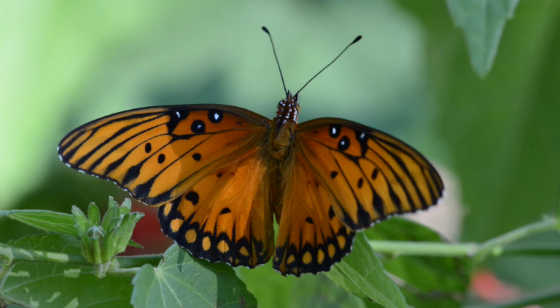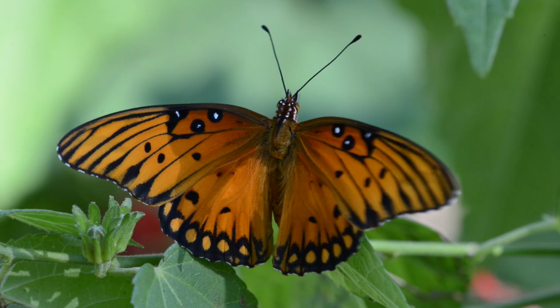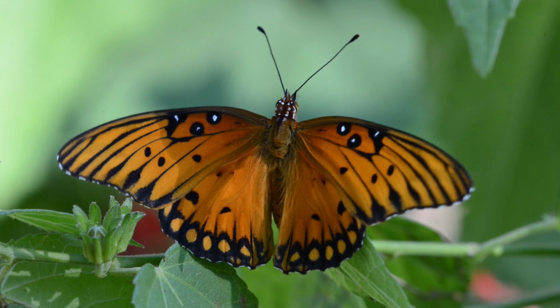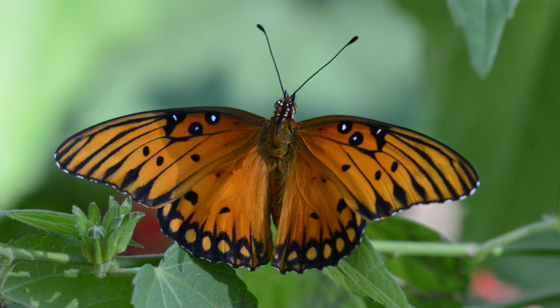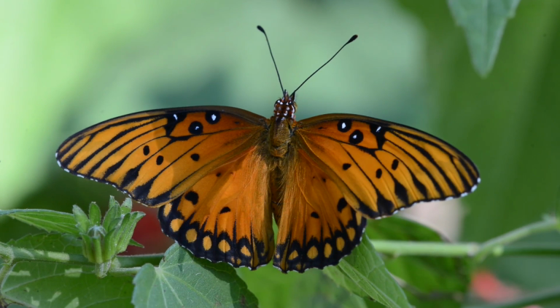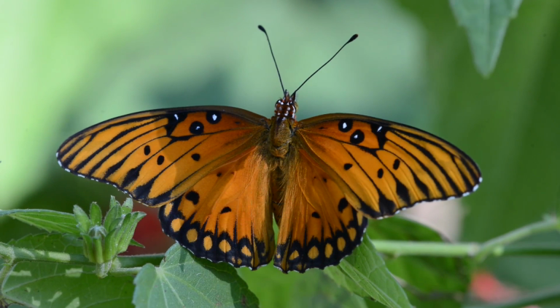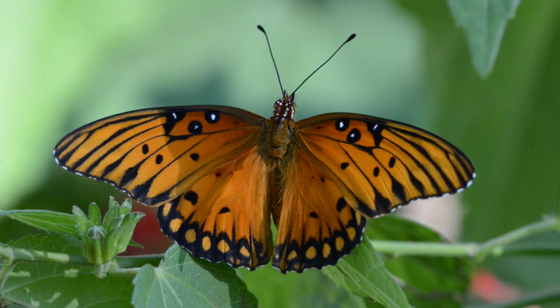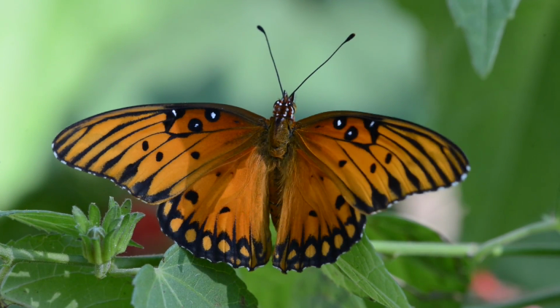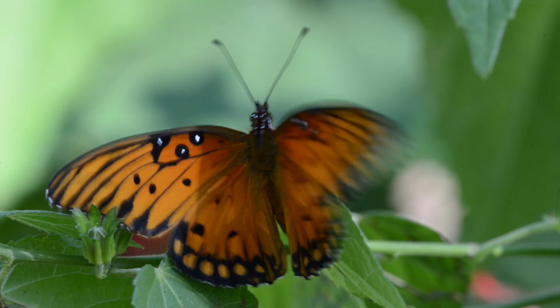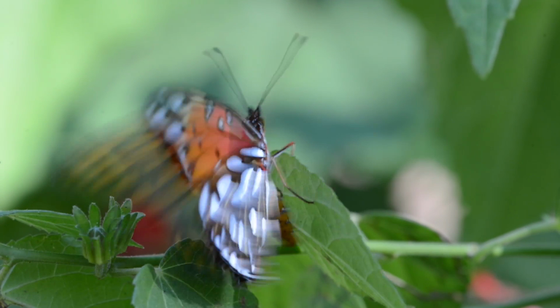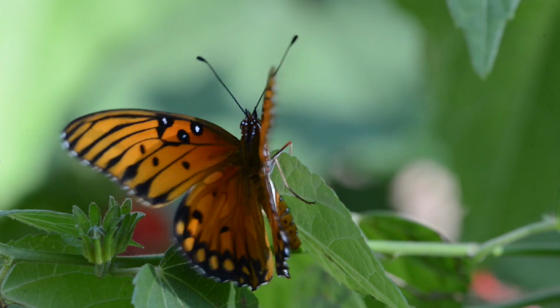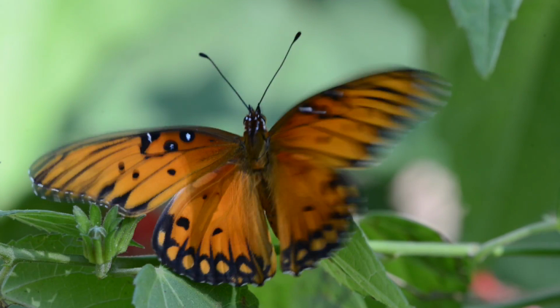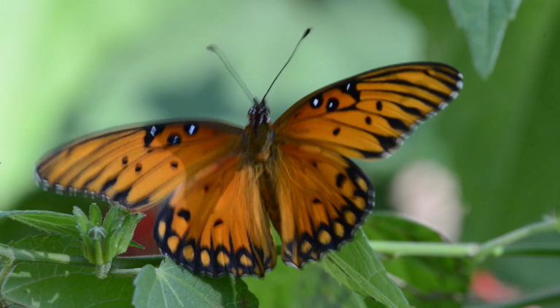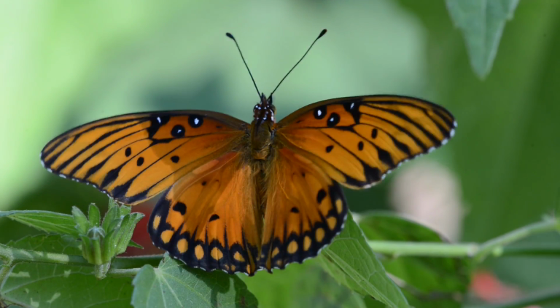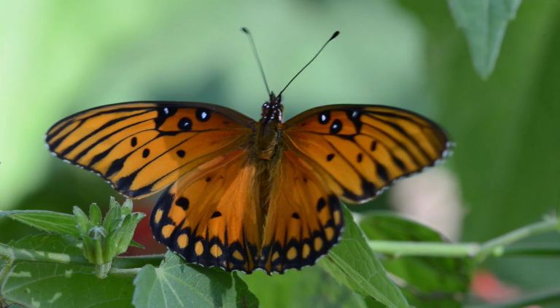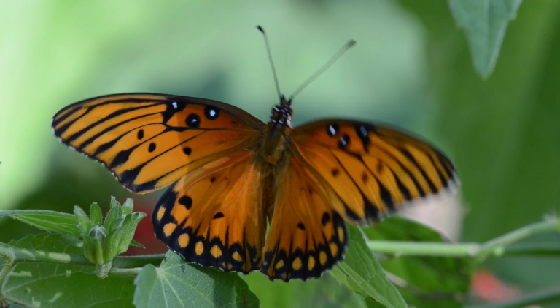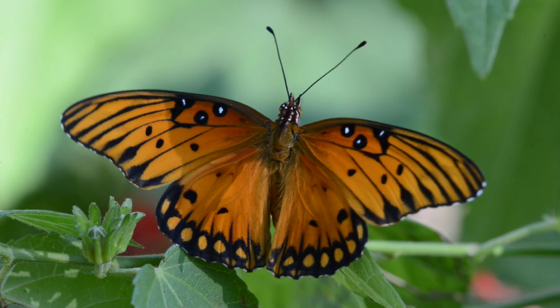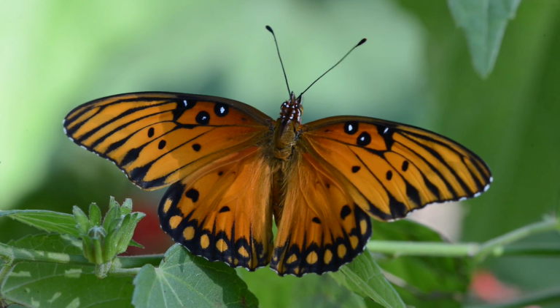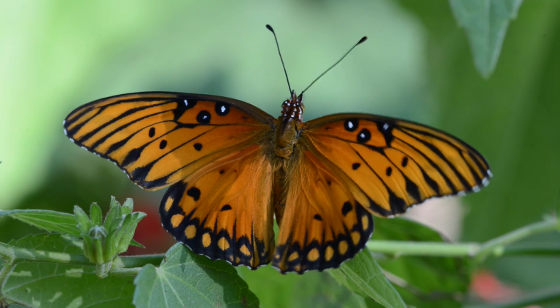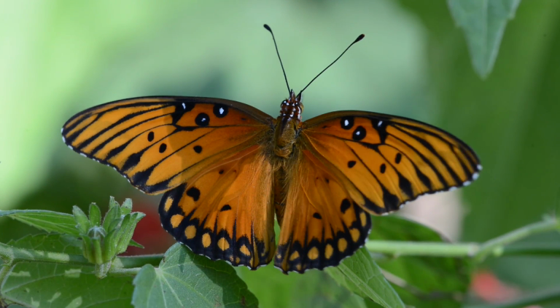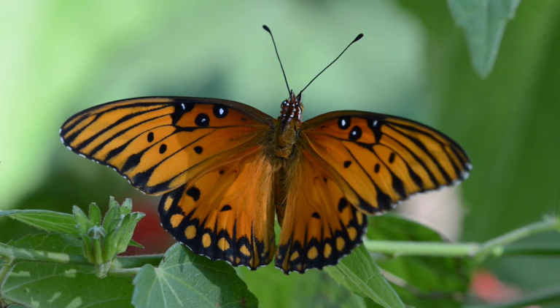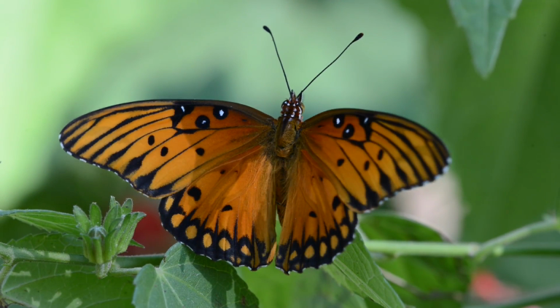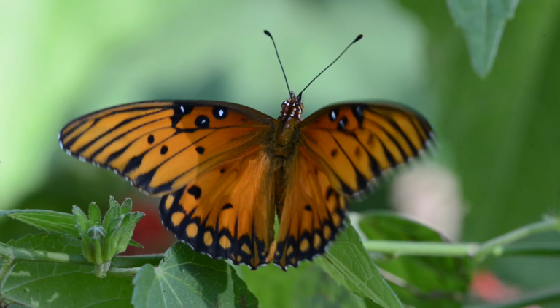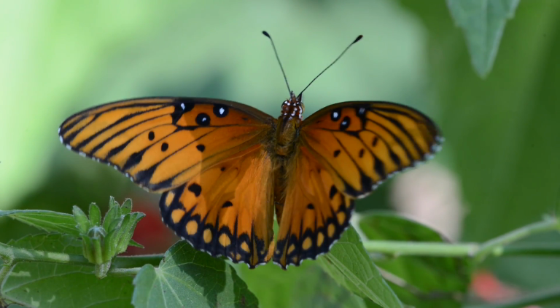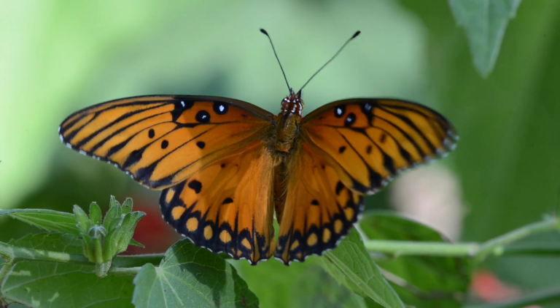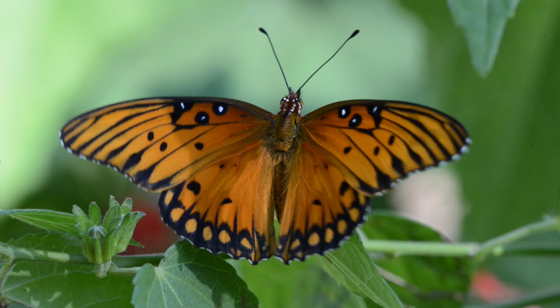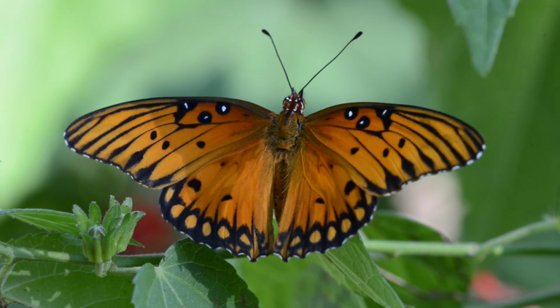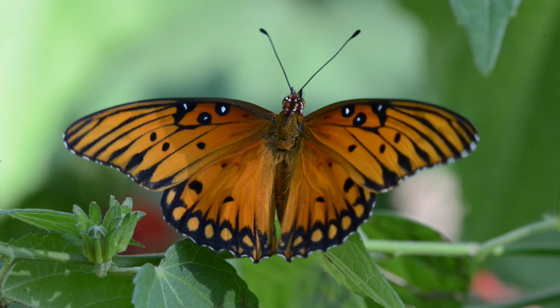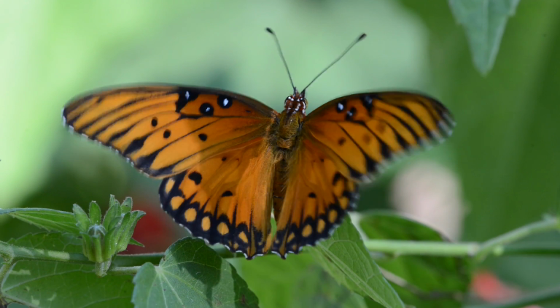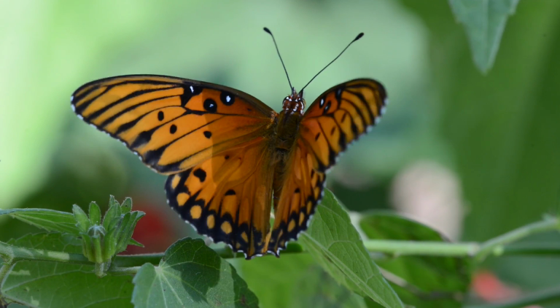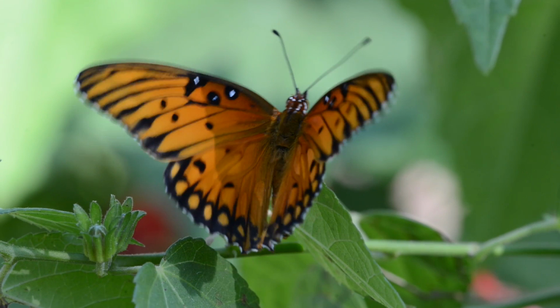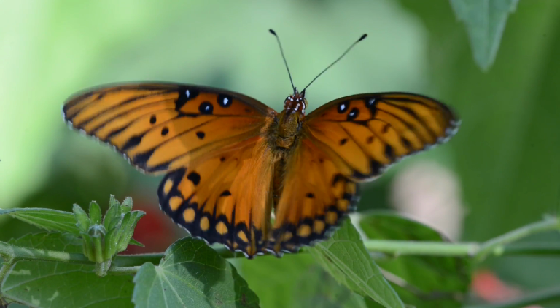These are examples of the complex relationships that have evolved between birds, butterflies, and plants.